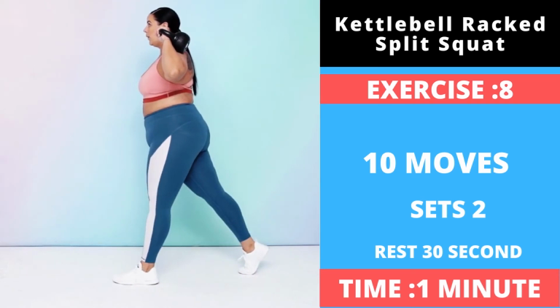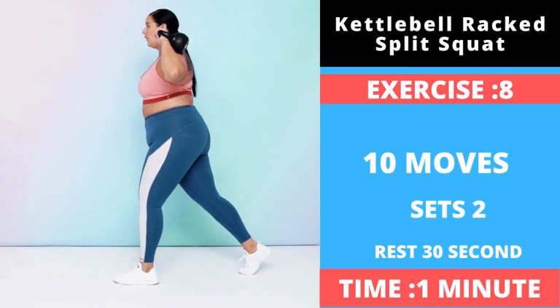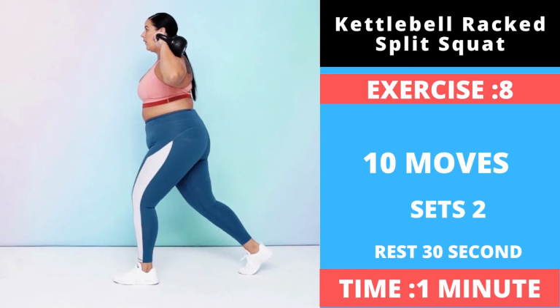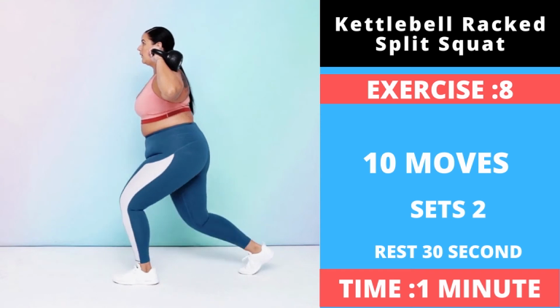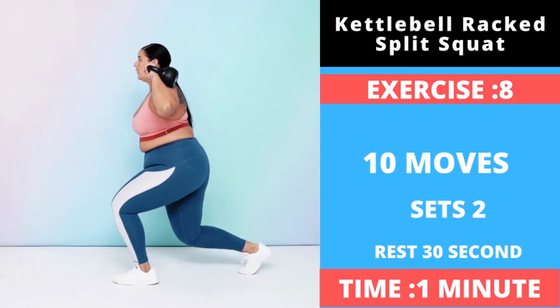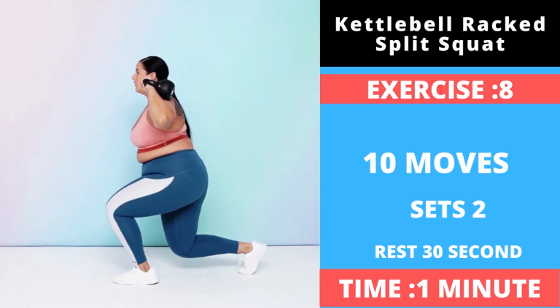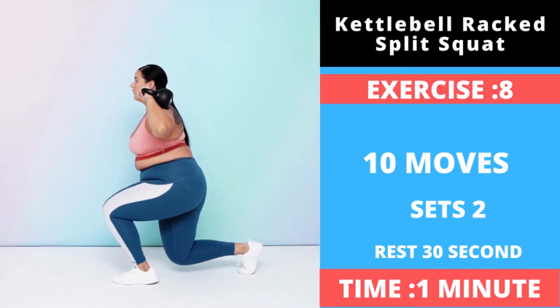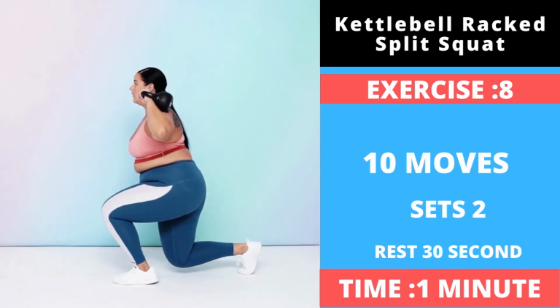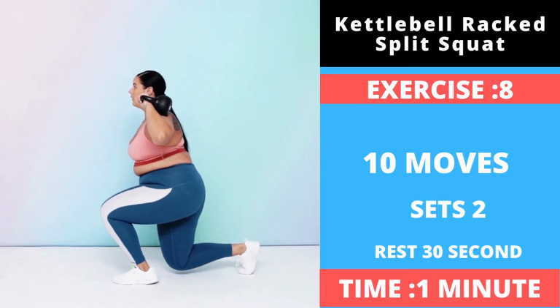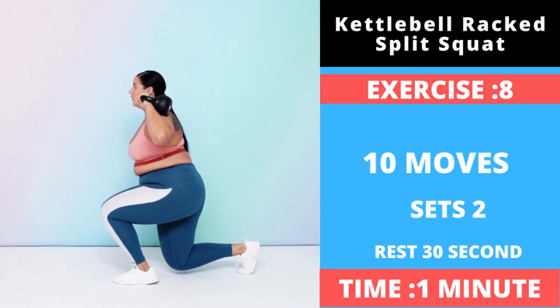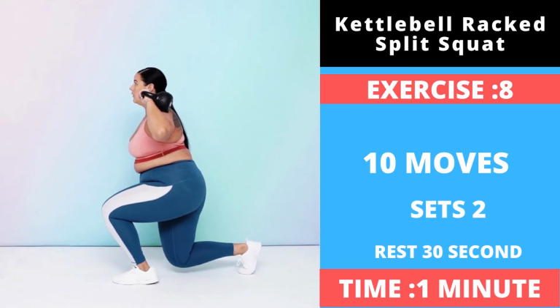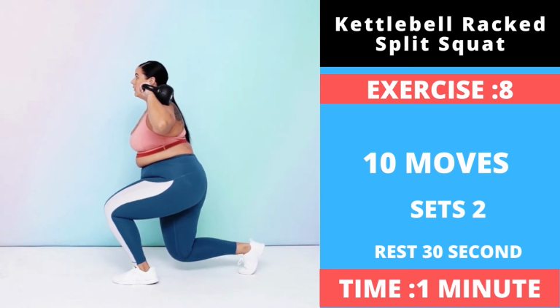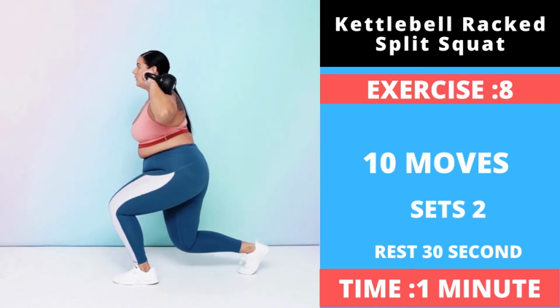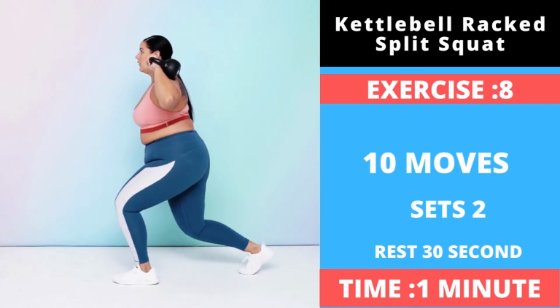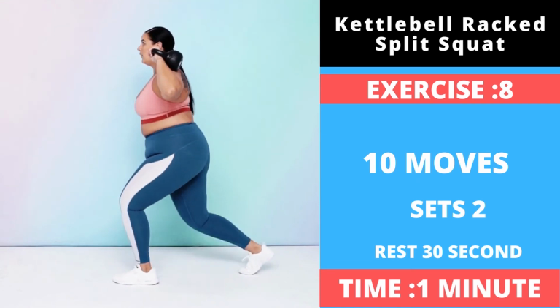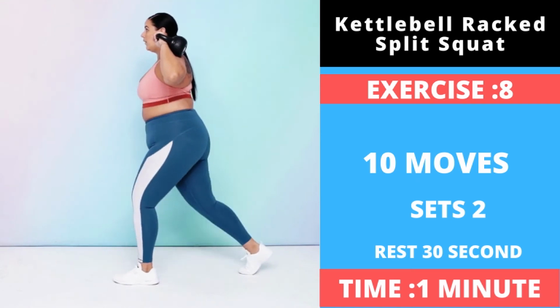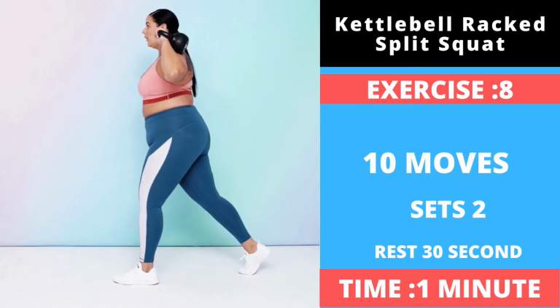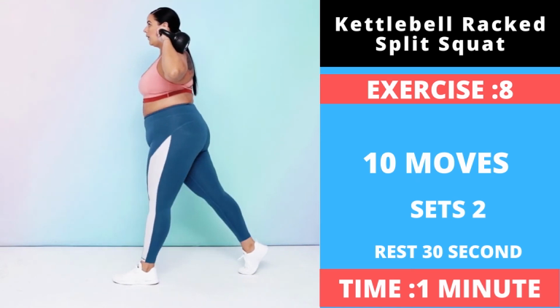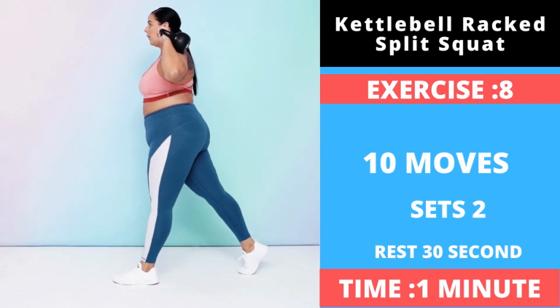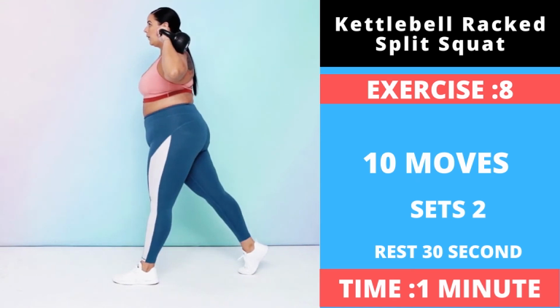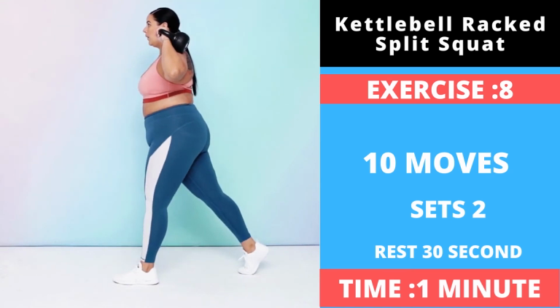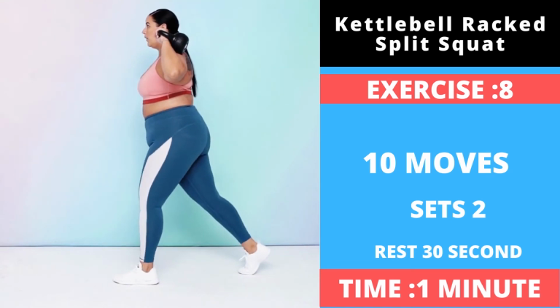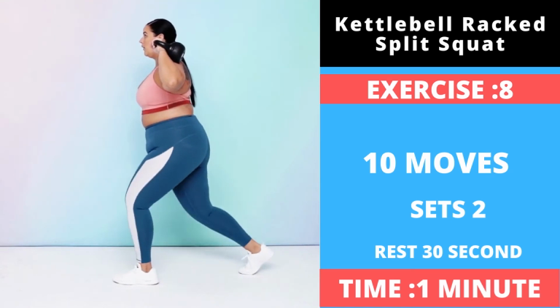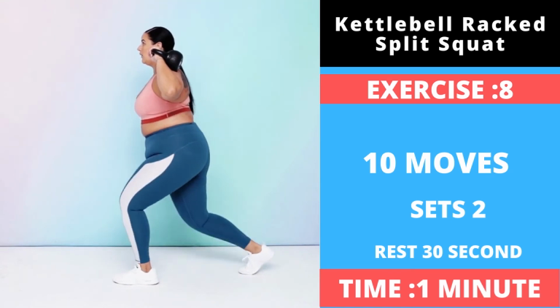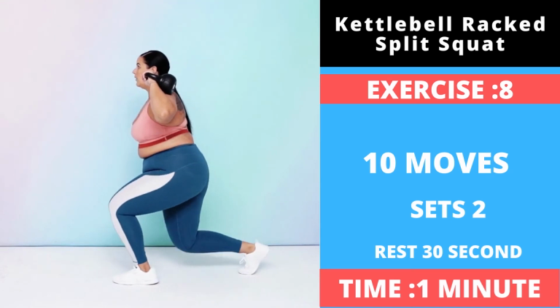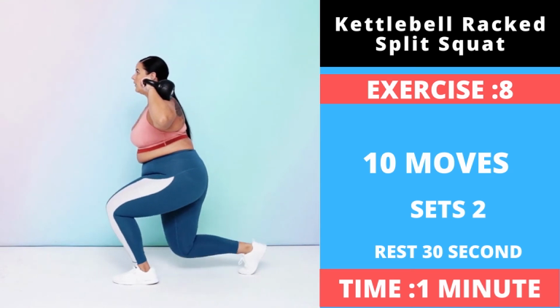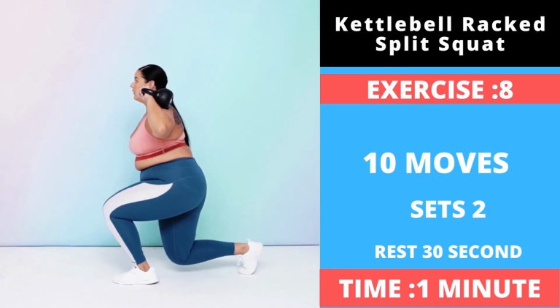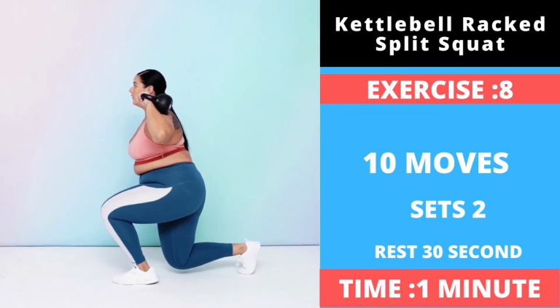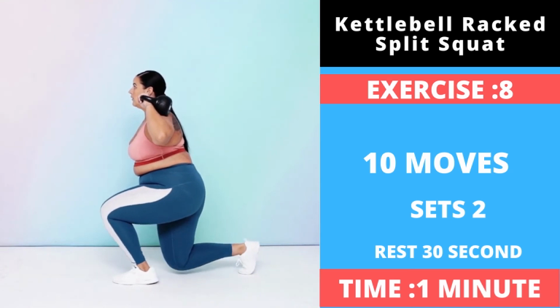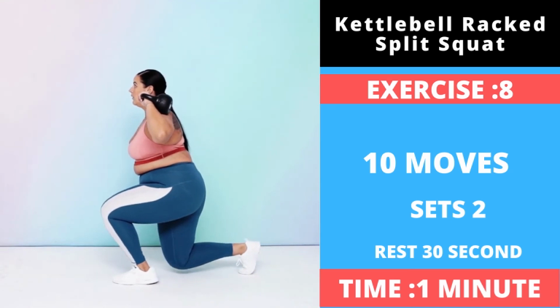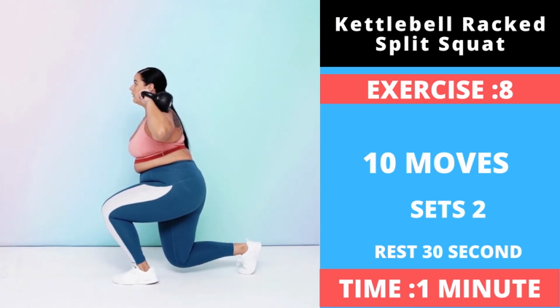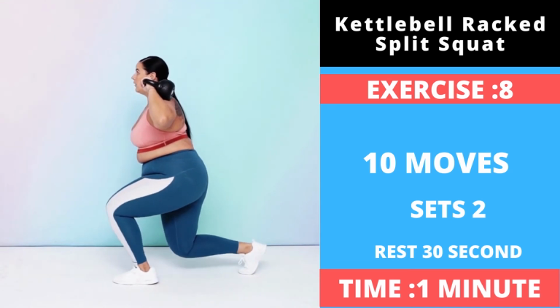Your left knee should be above your left foot, and your butt and core should be engaged.